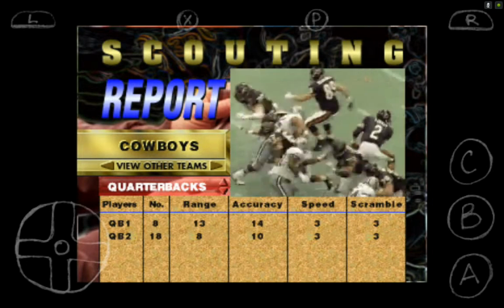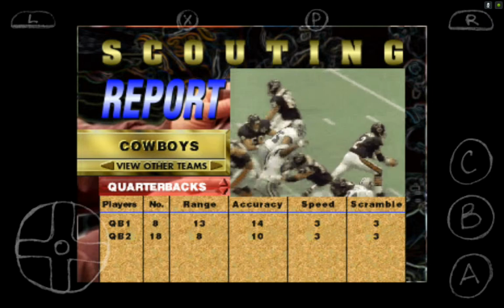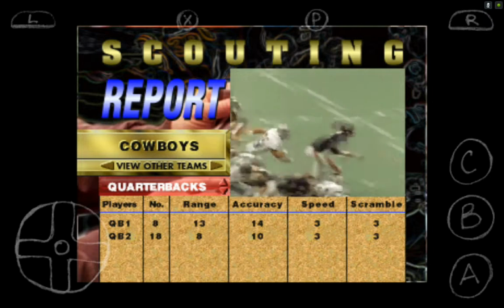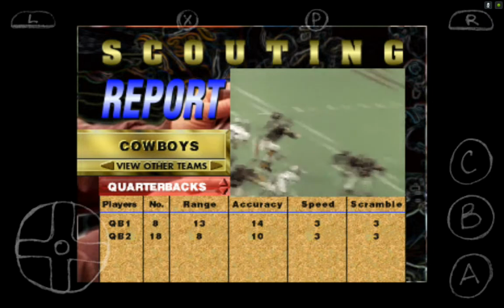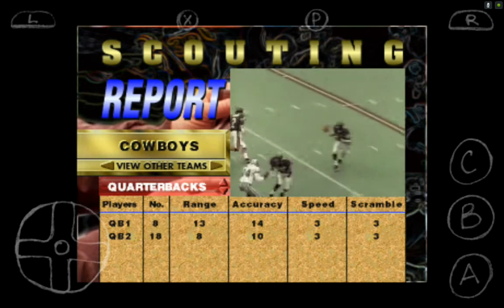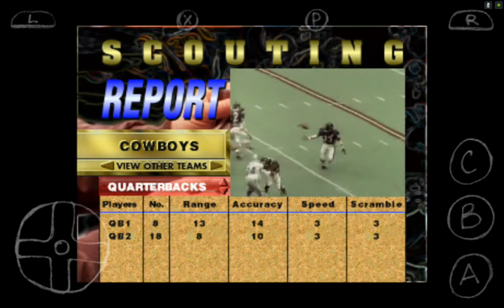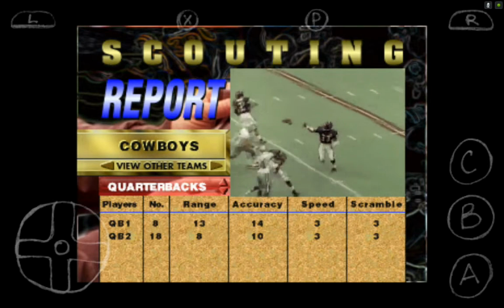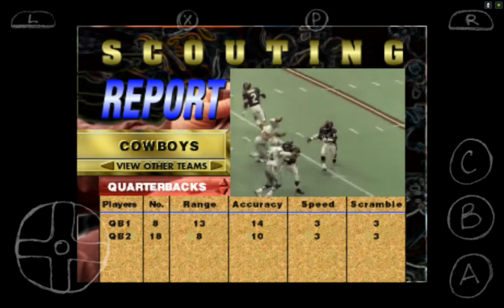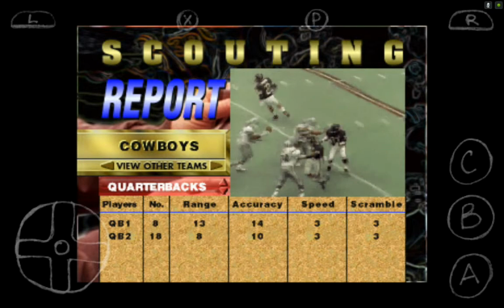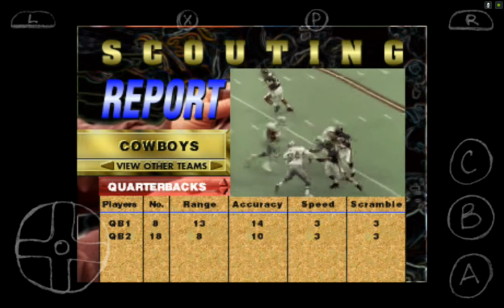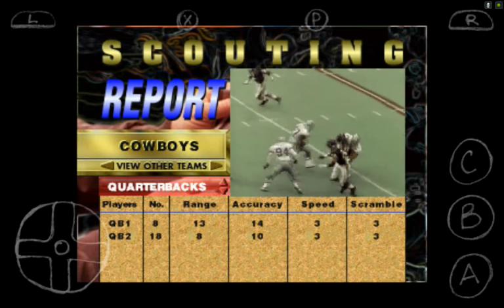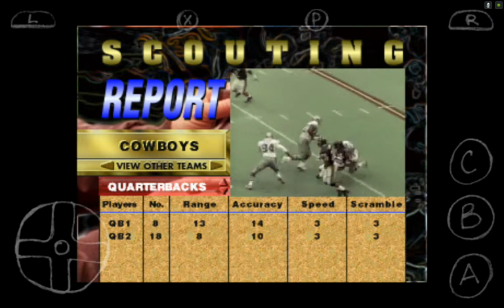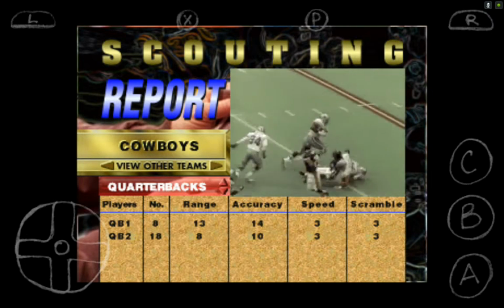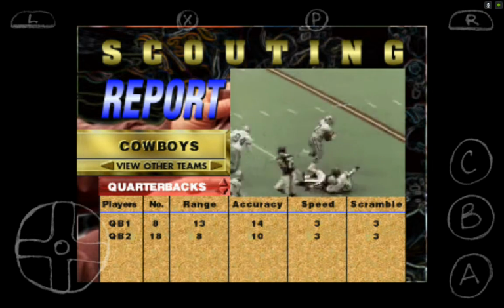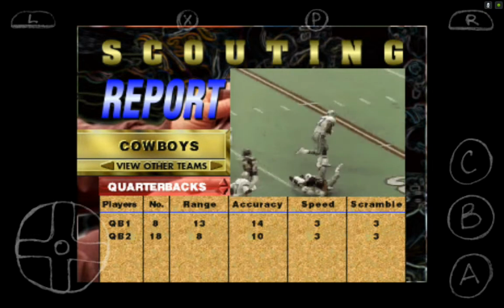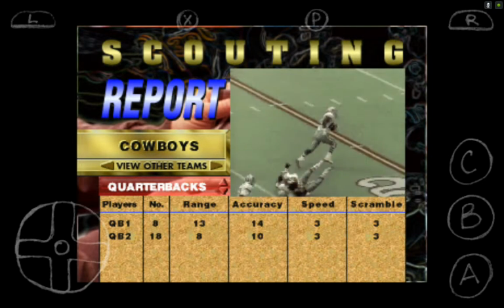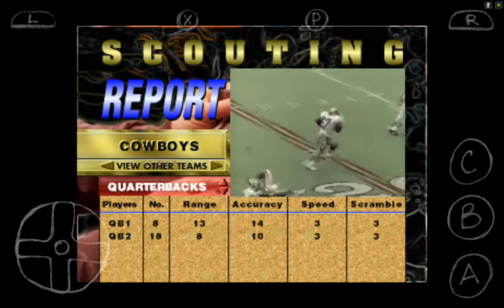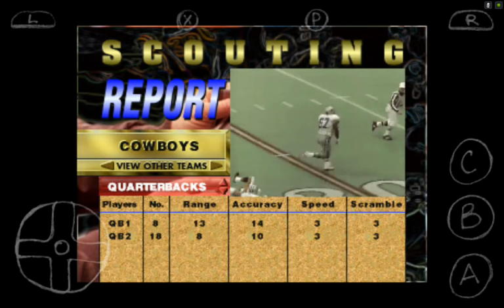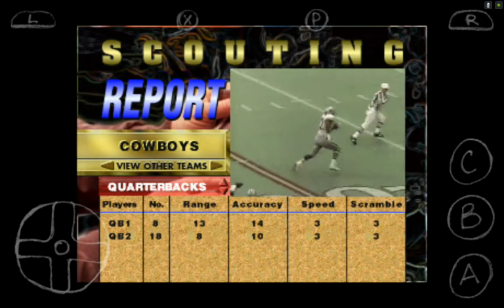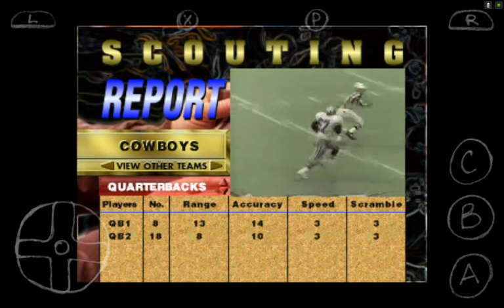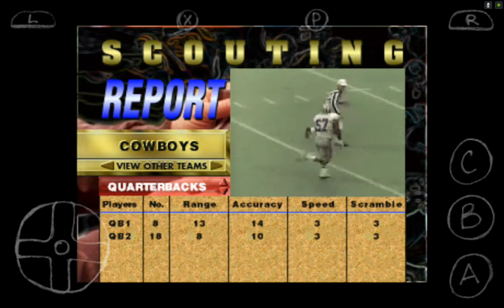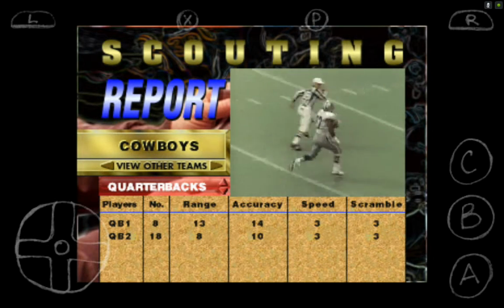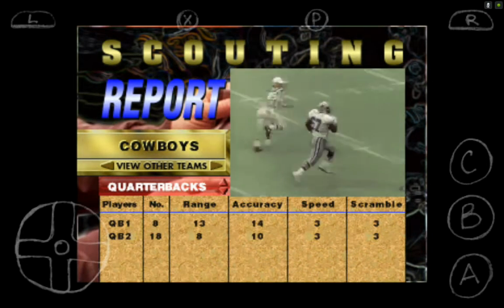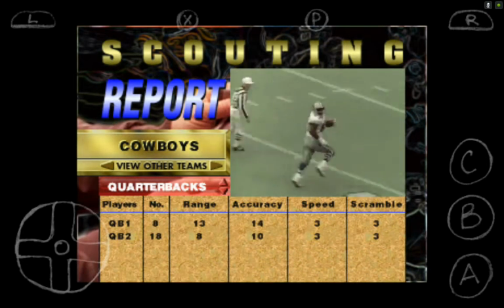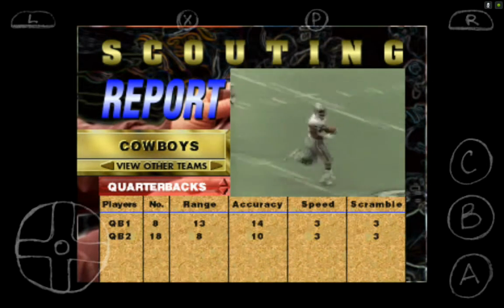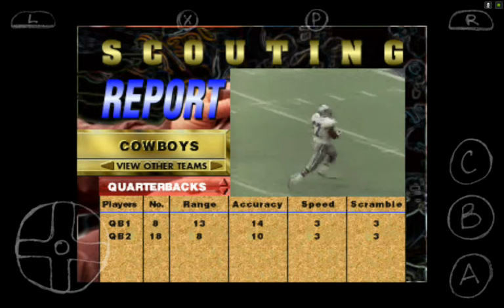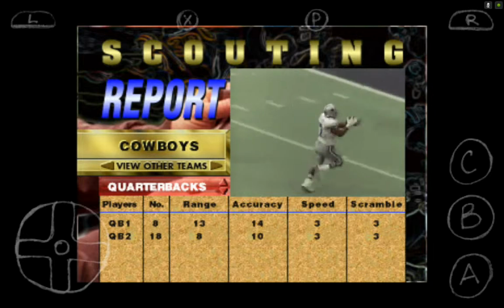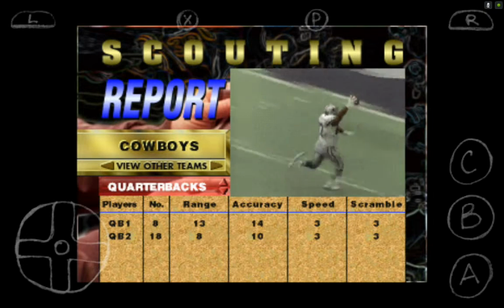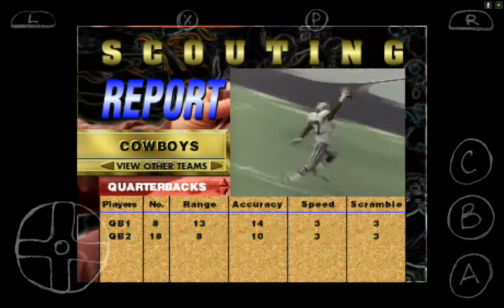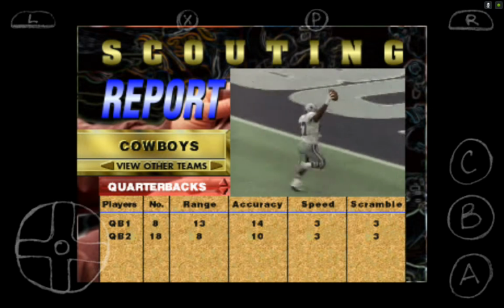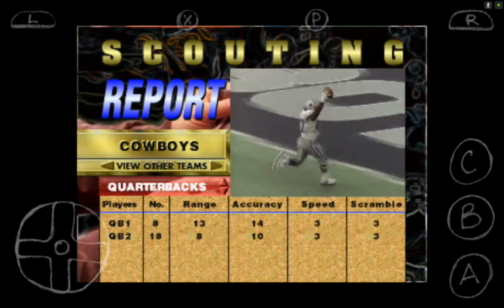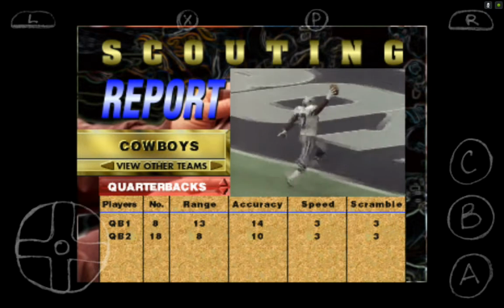It's a quick pitch to the left side. Whoops! The ball is in the air. The defensive lineman pulls it out of the air and ambles into the end zone.